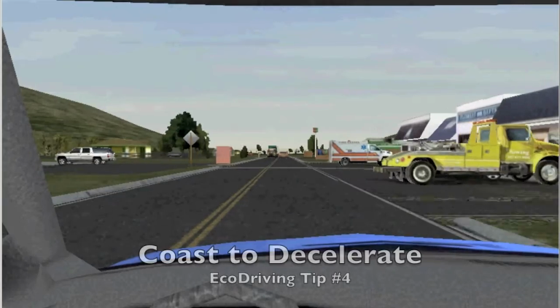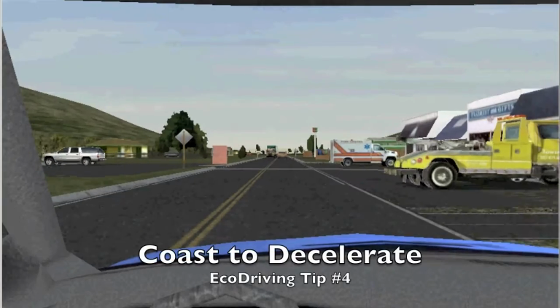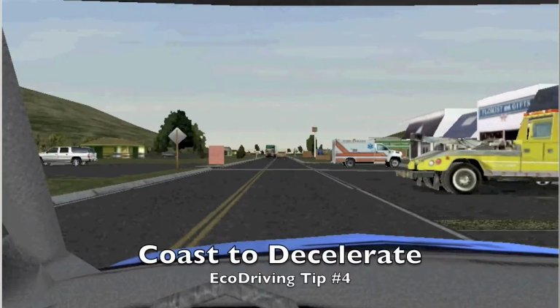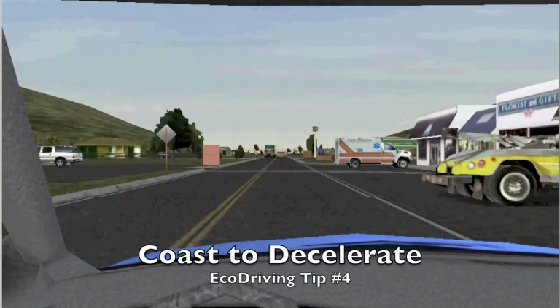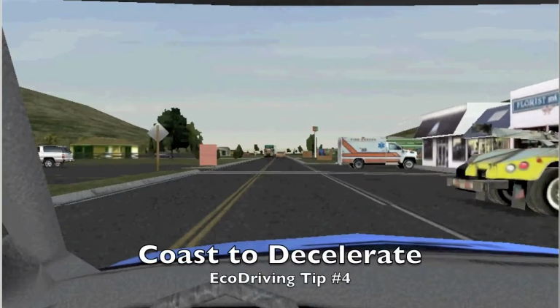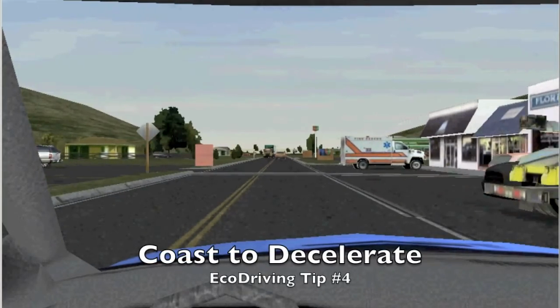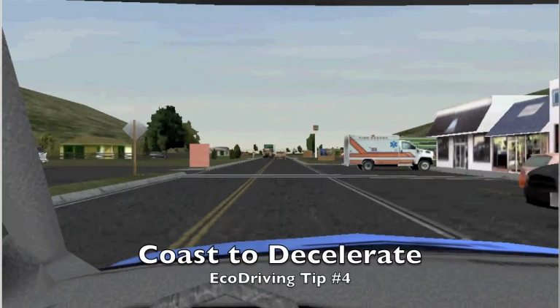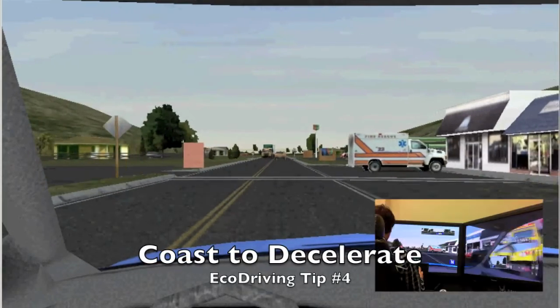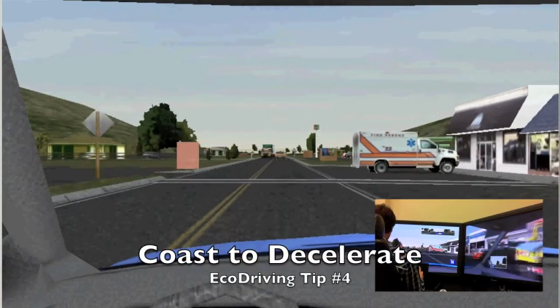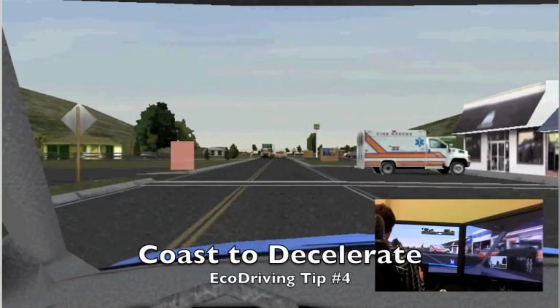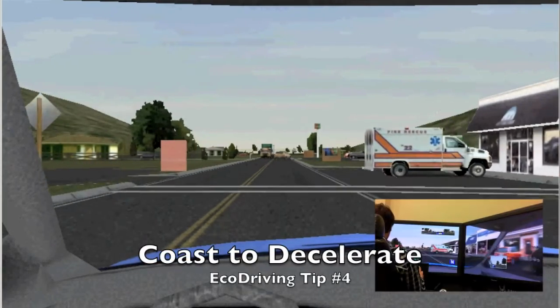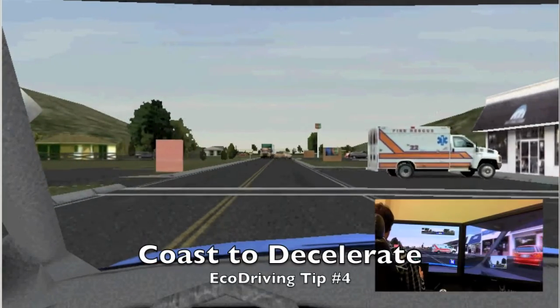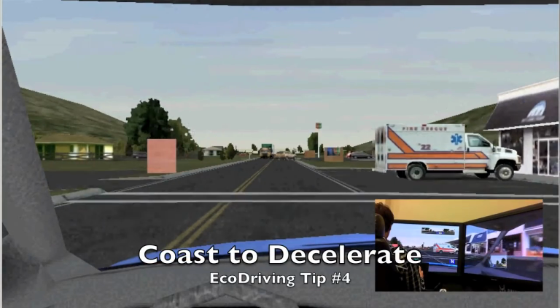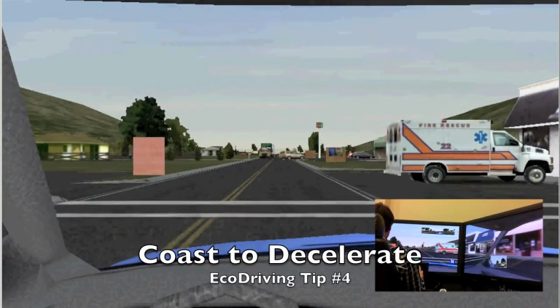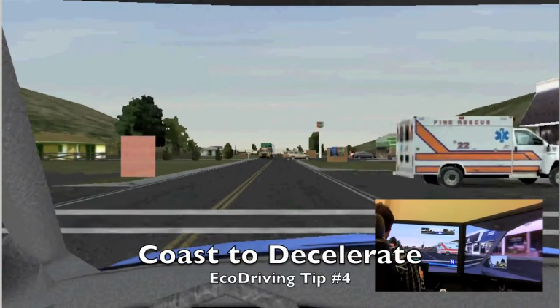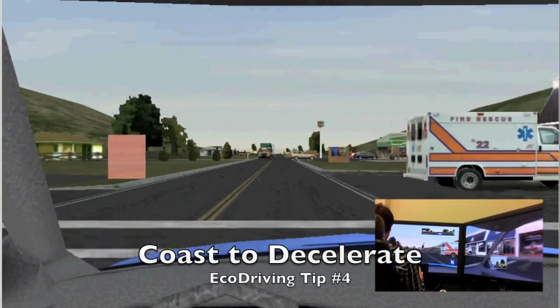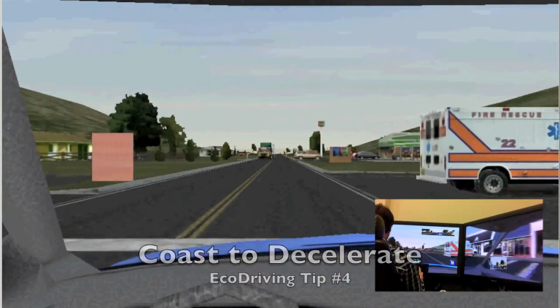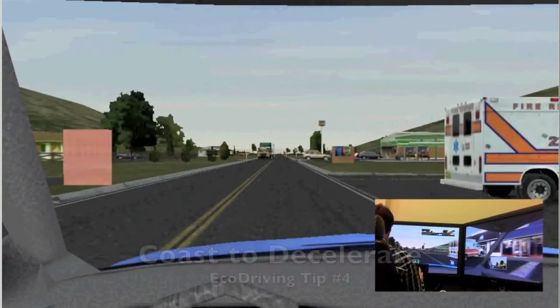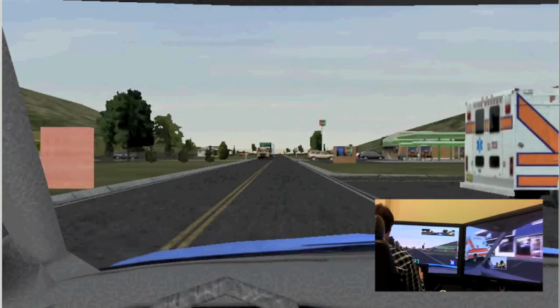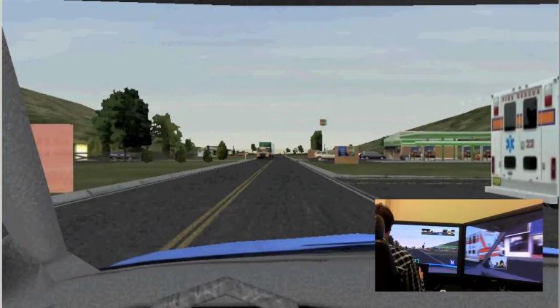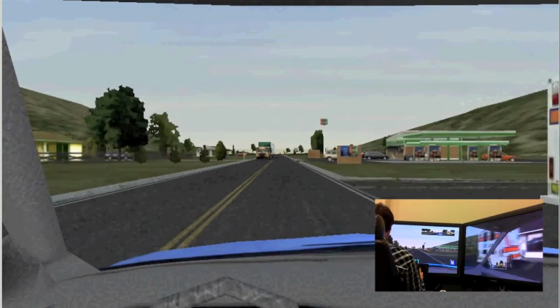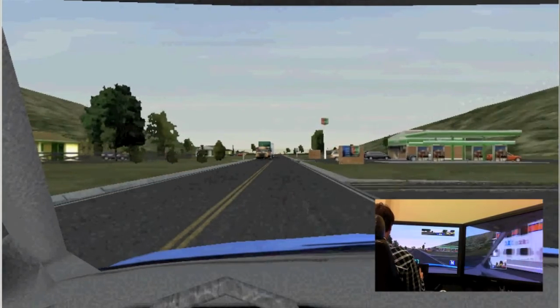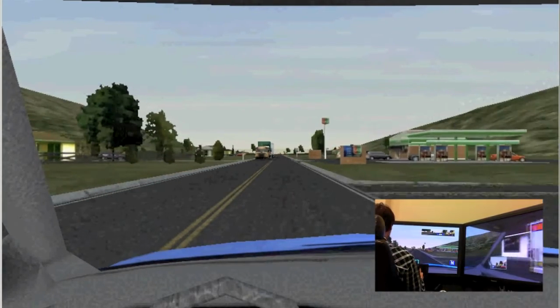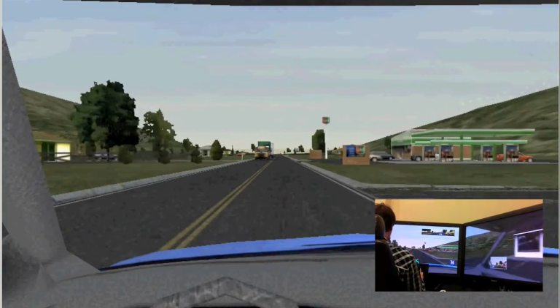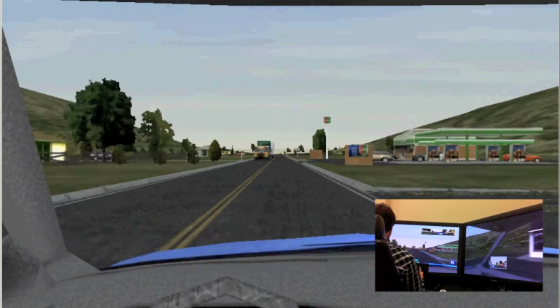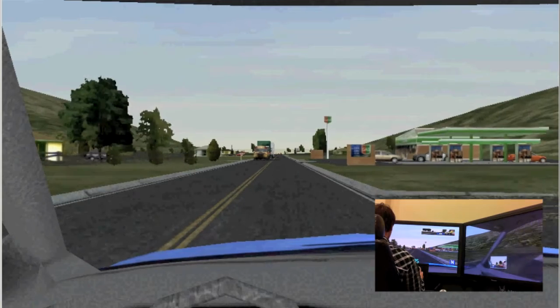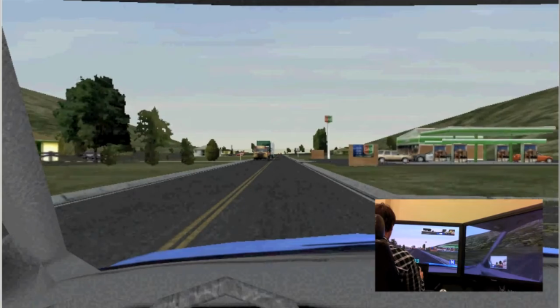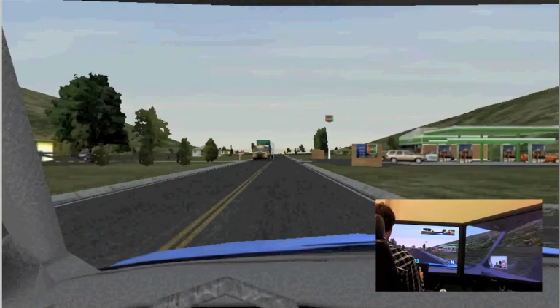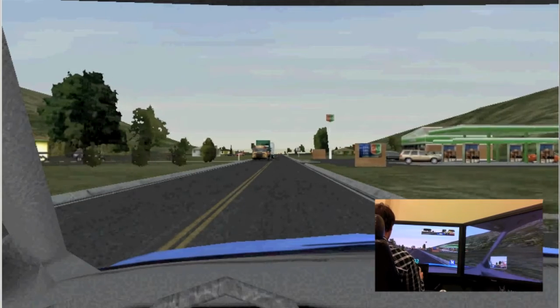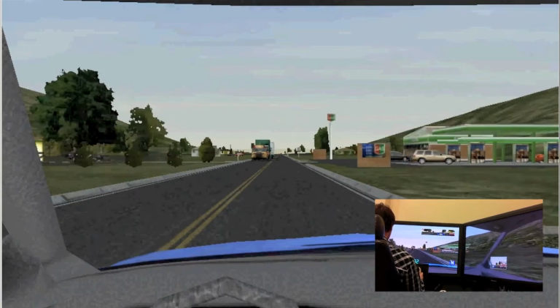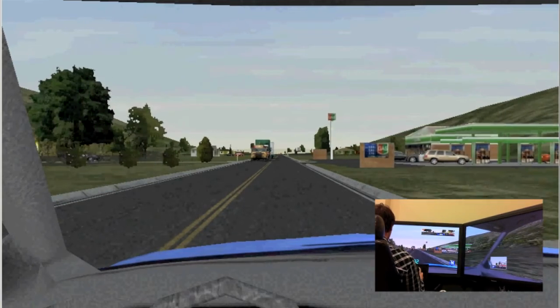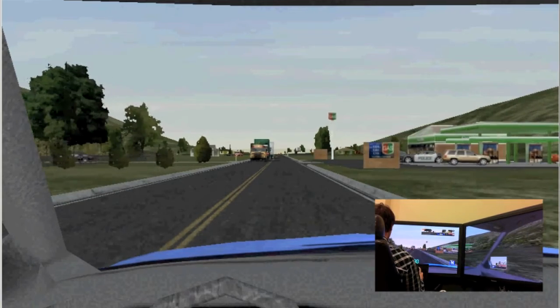Number four: coast to decelerate. Remove your foot from the accelerator as soon as possible and allow the vehicle to coast.